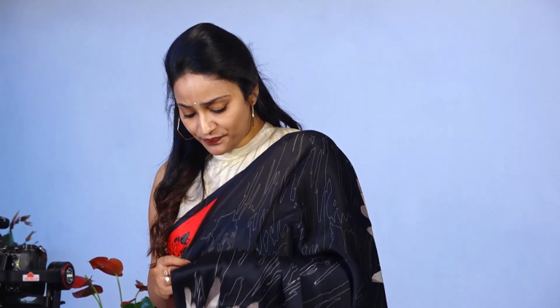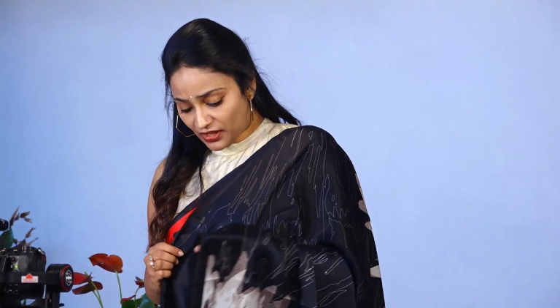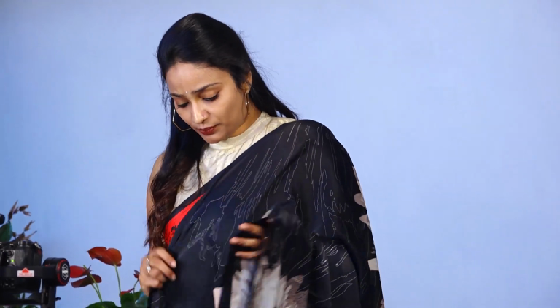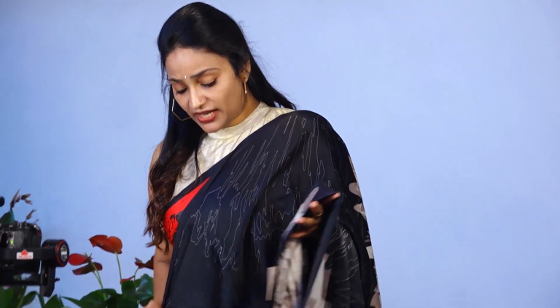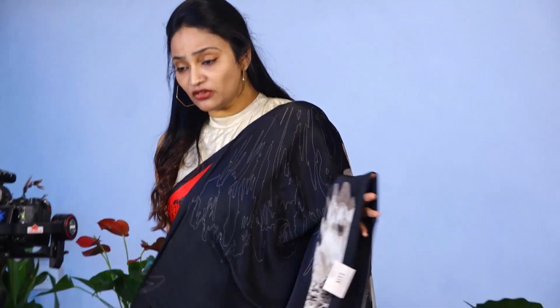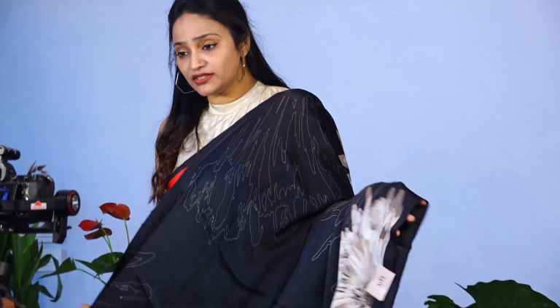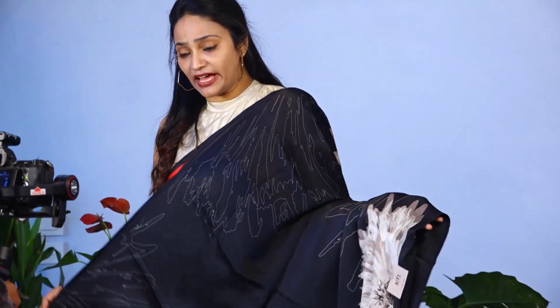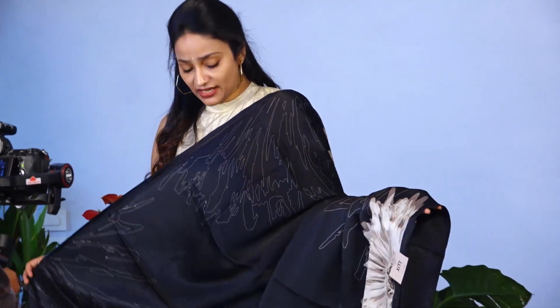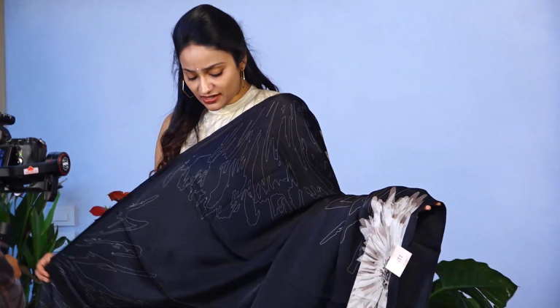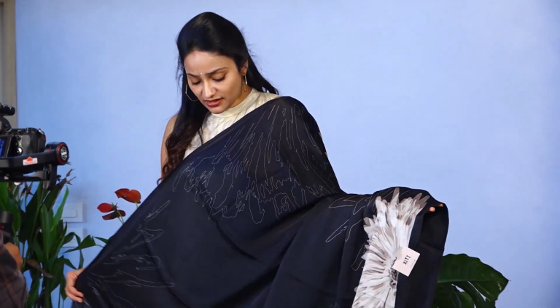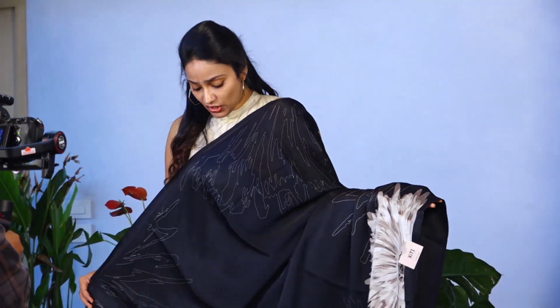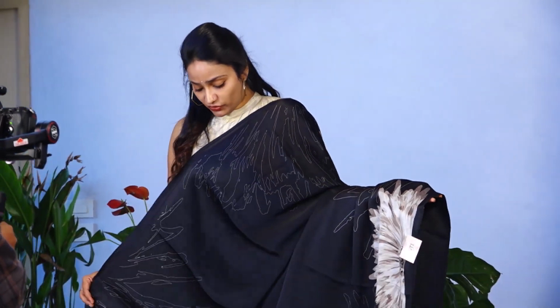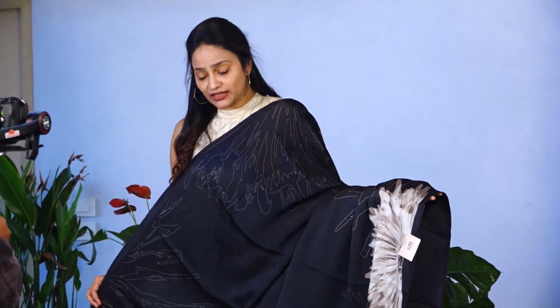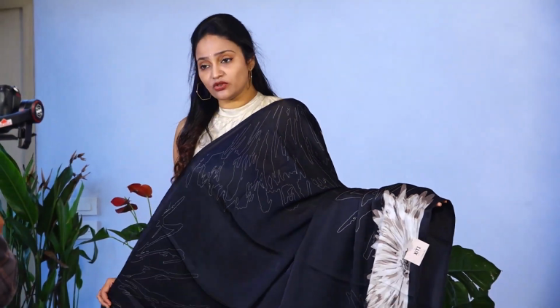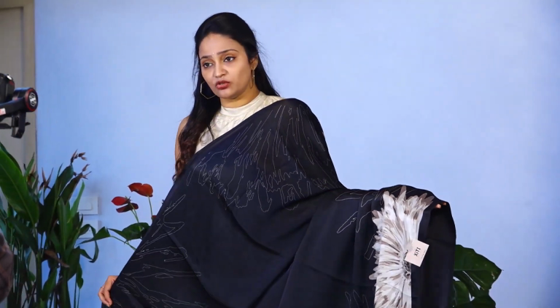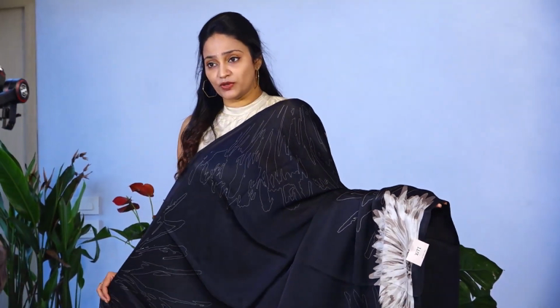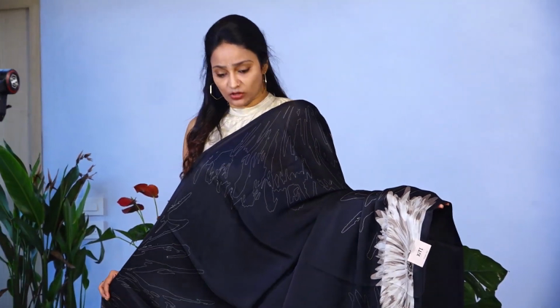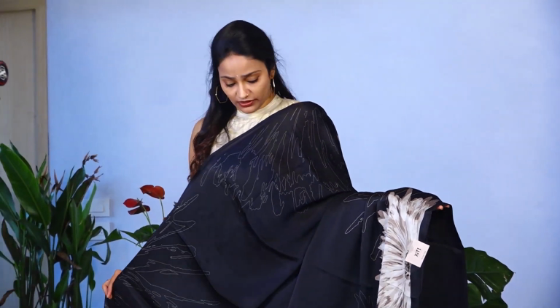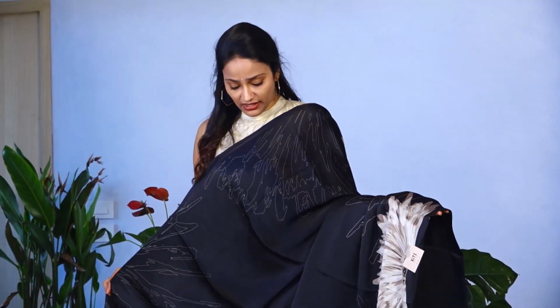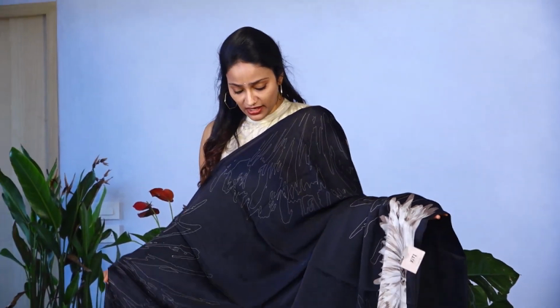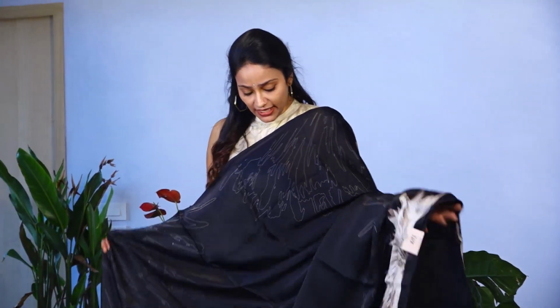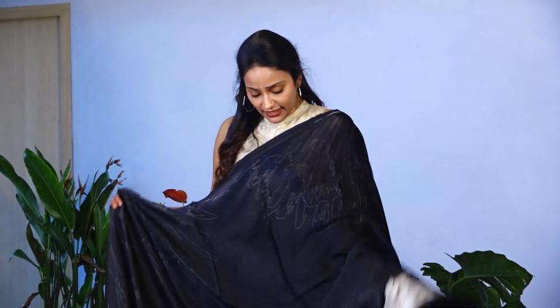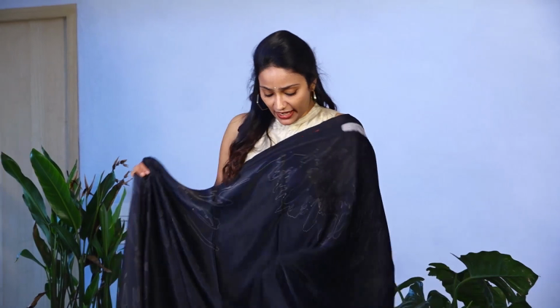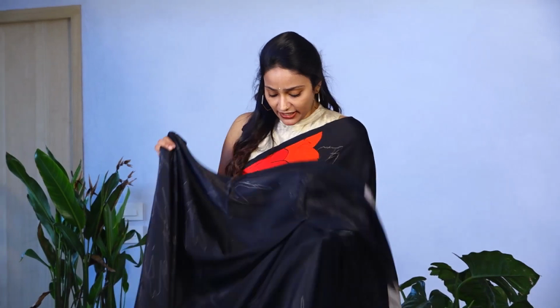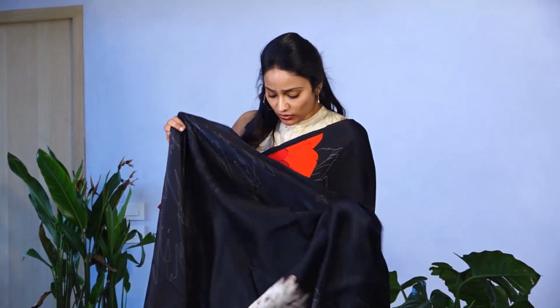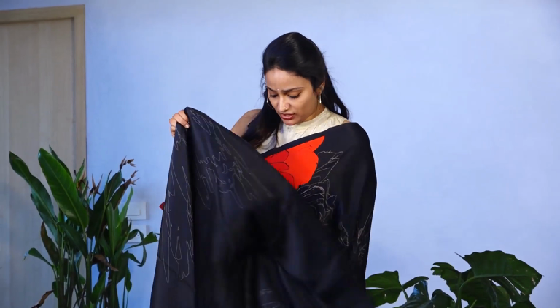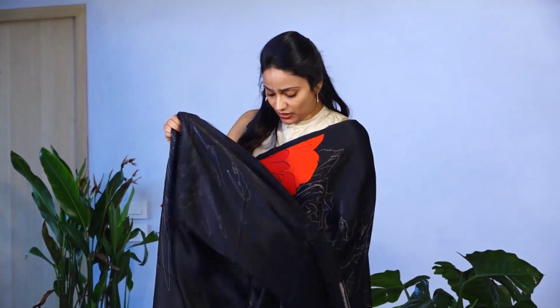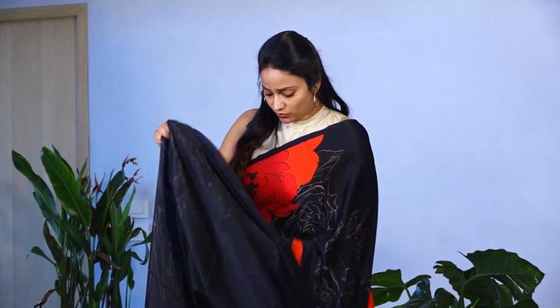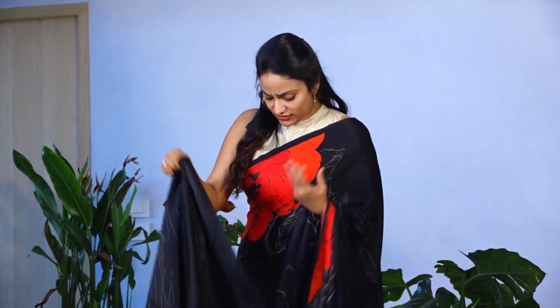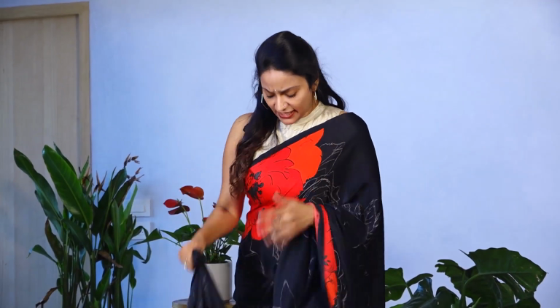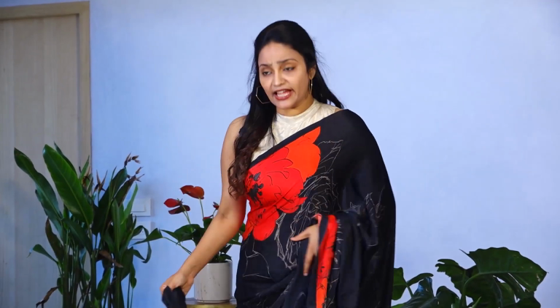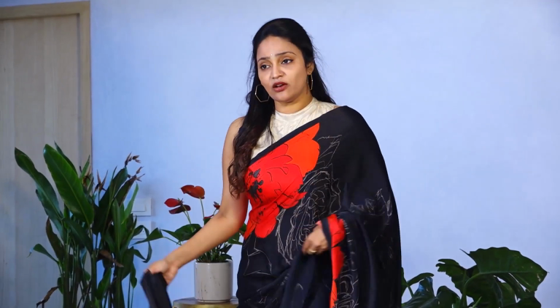The price of the saree is 12,000. It is high quality.